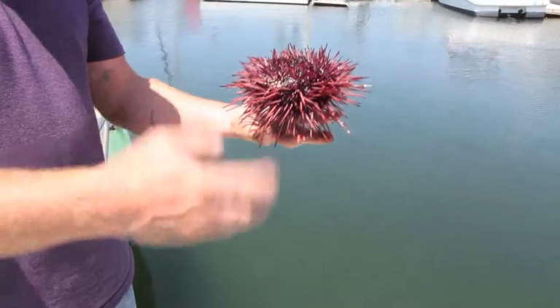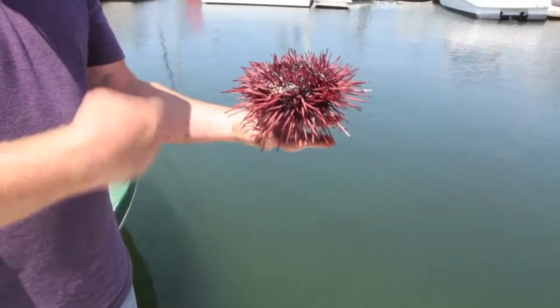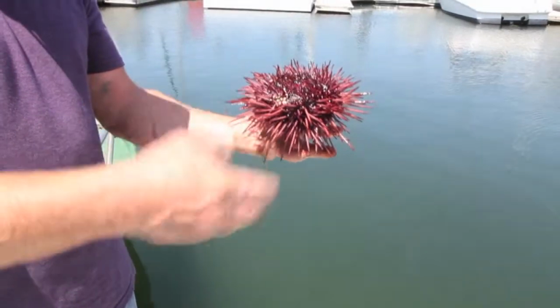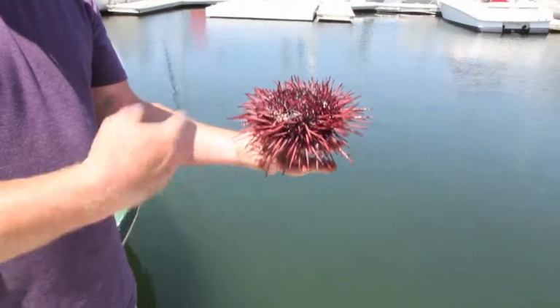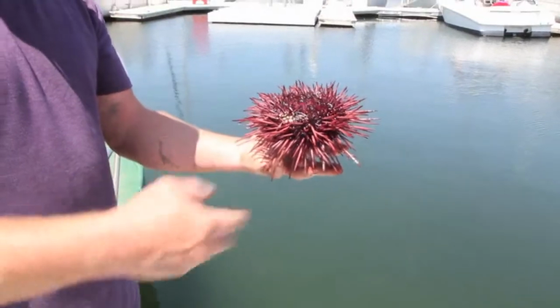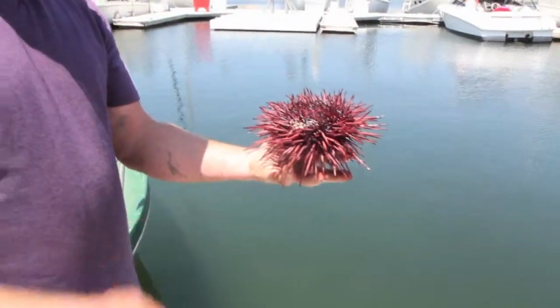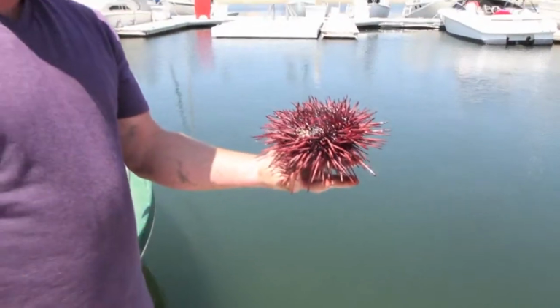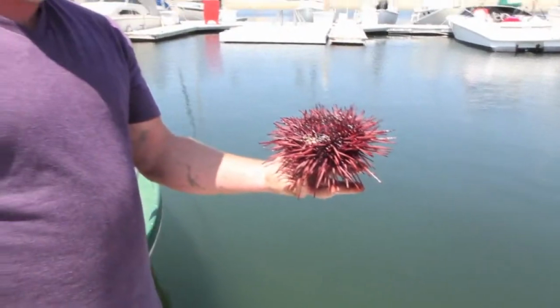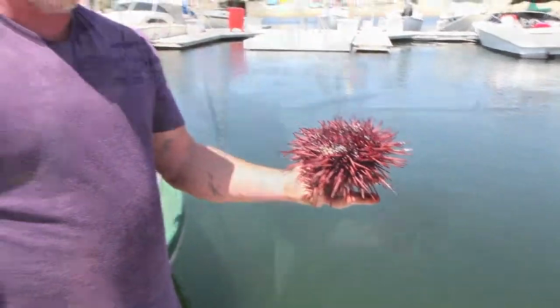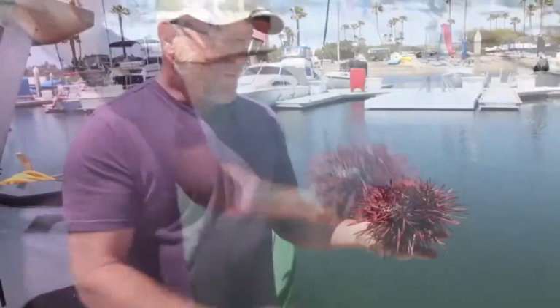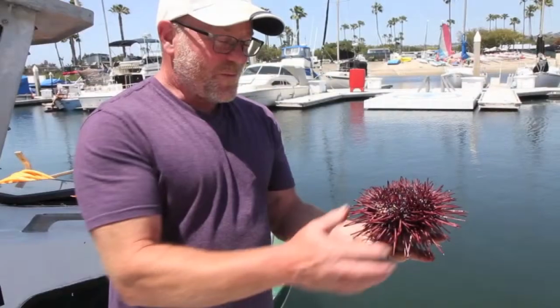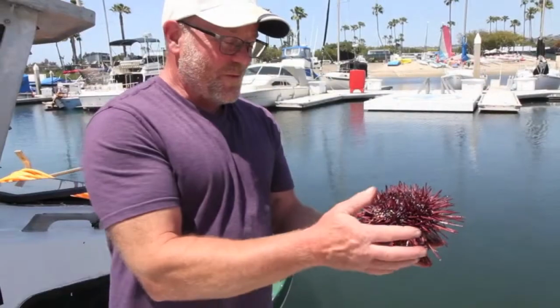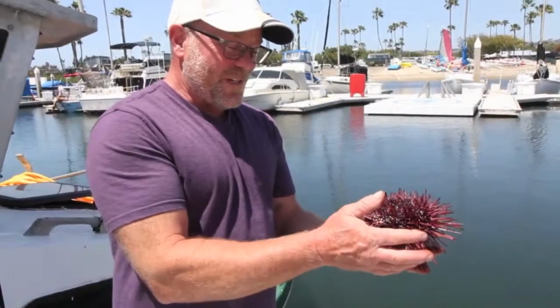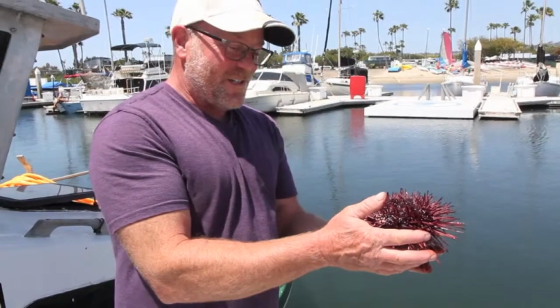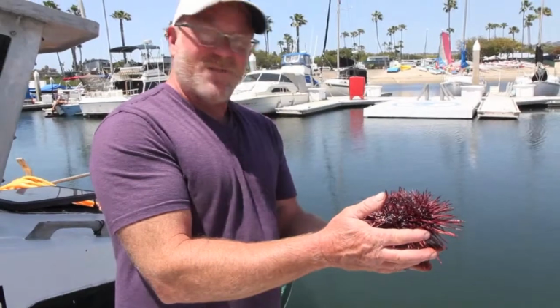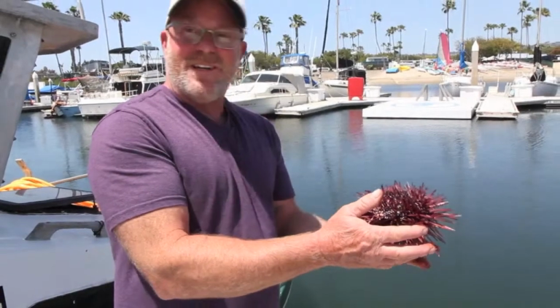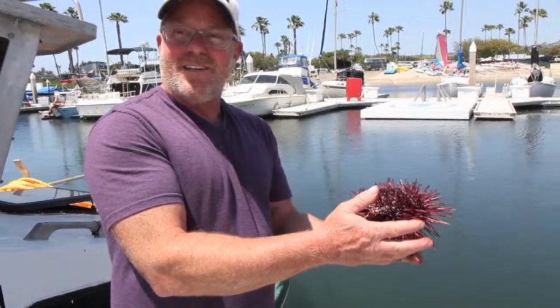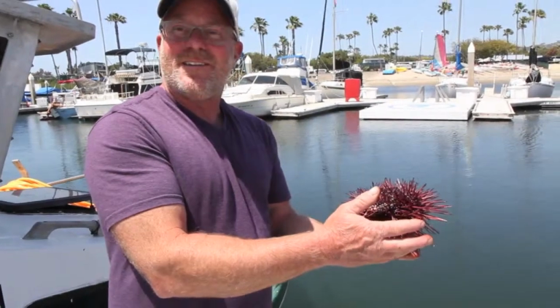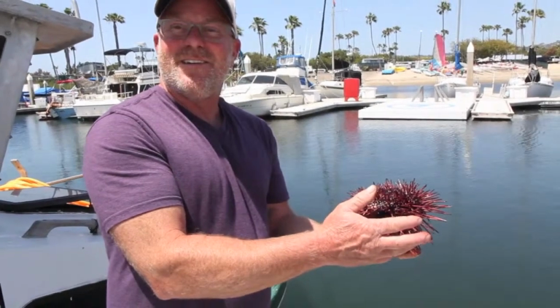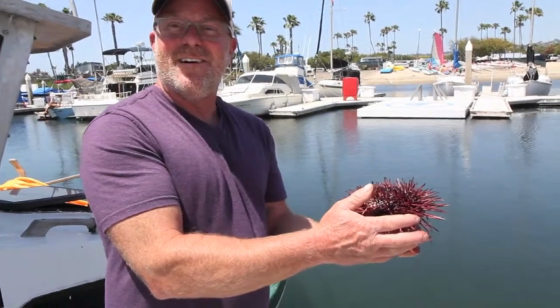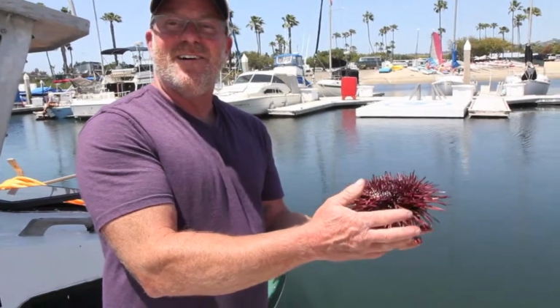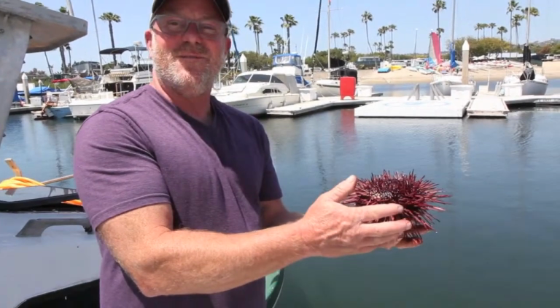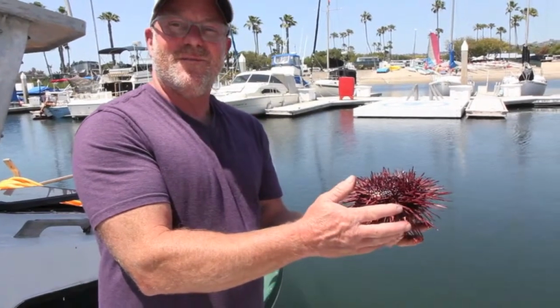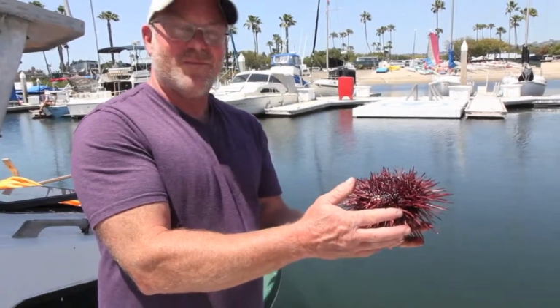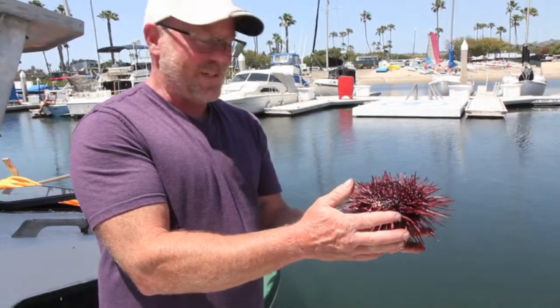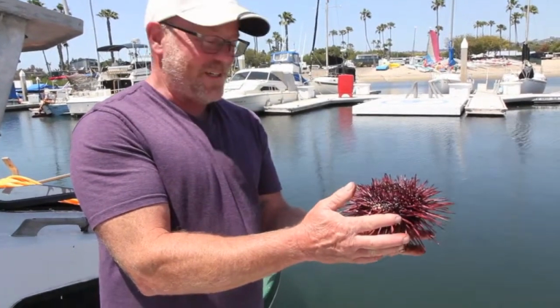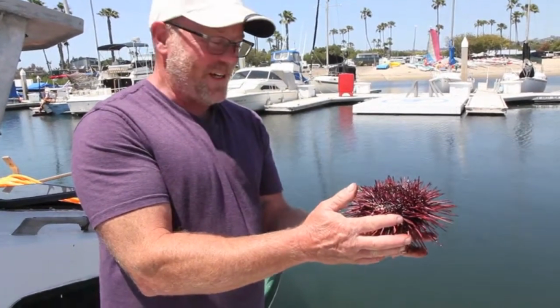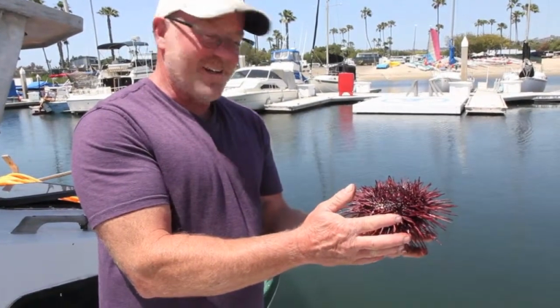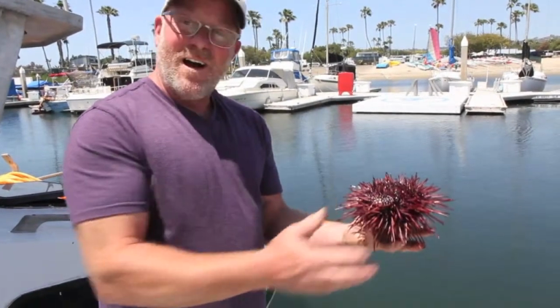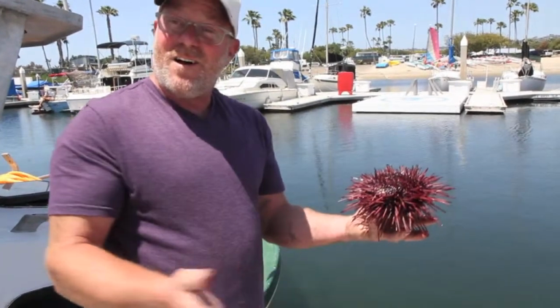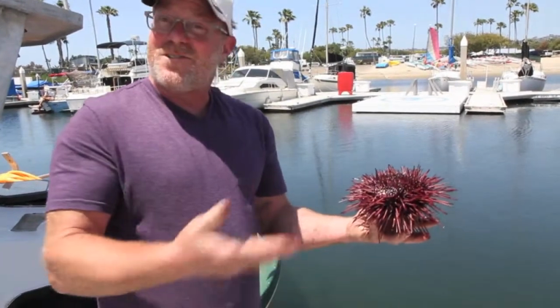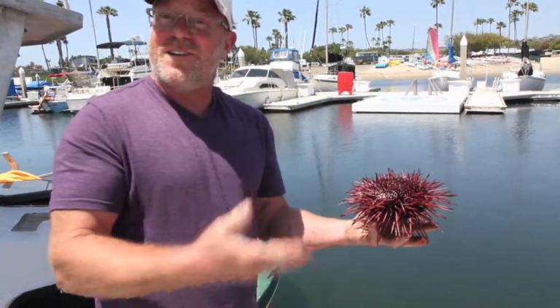Peel it open and spoon out the roe into cool running water in your sink, and it'll kind of self-clean itself. Most people eat it just the way it is. I'll show you.